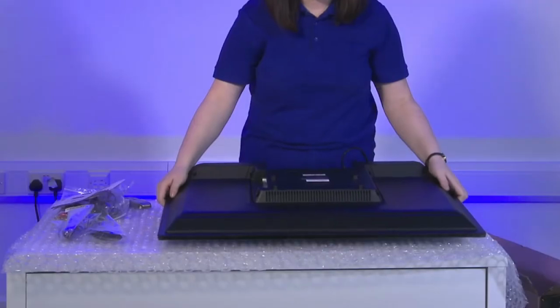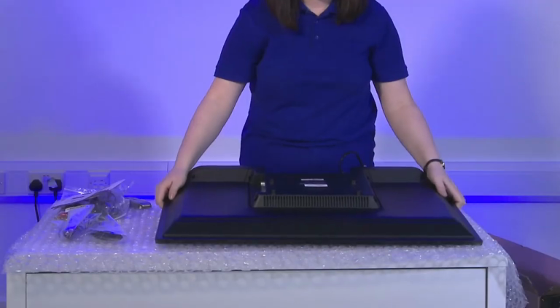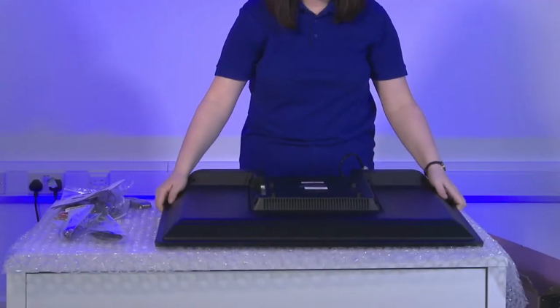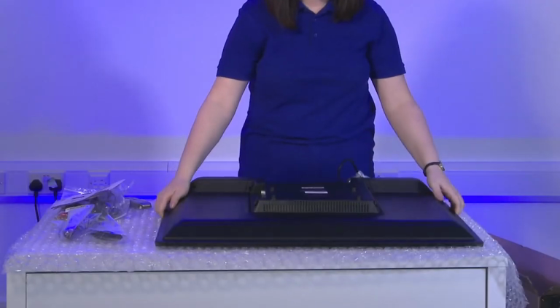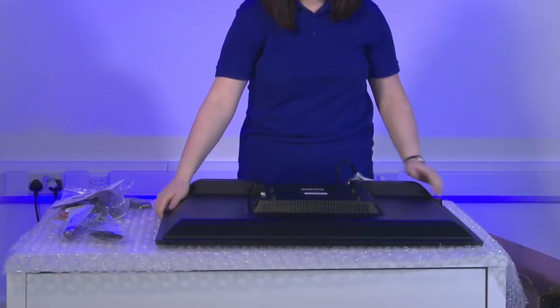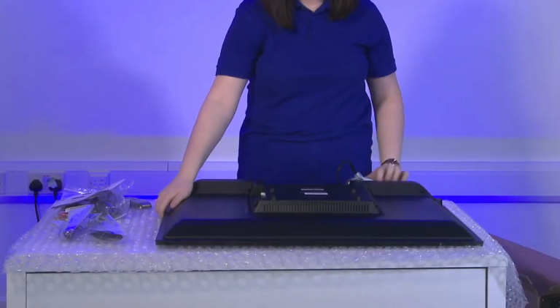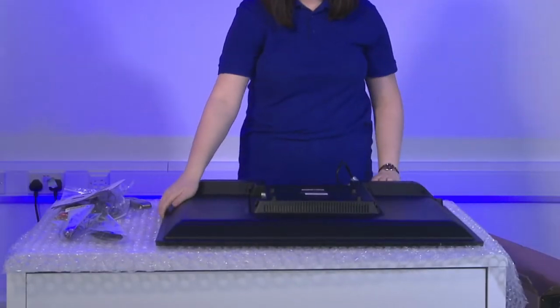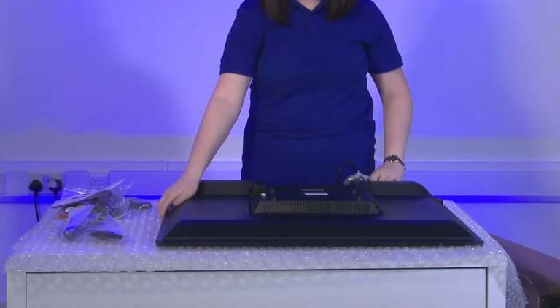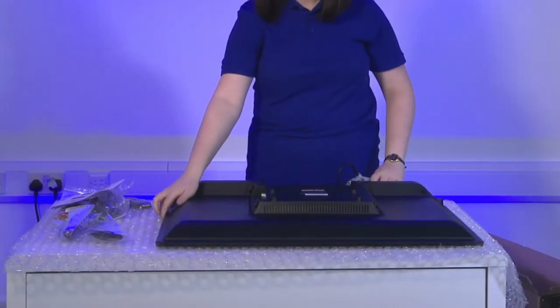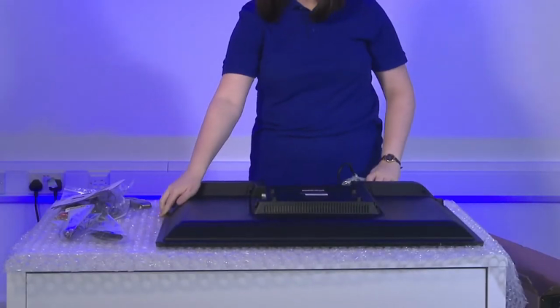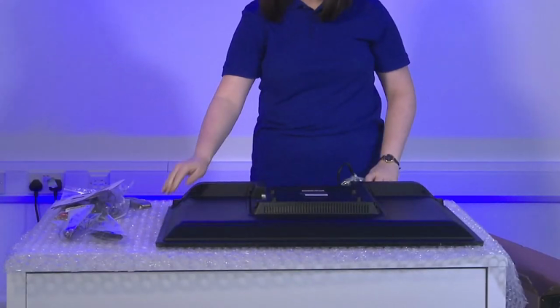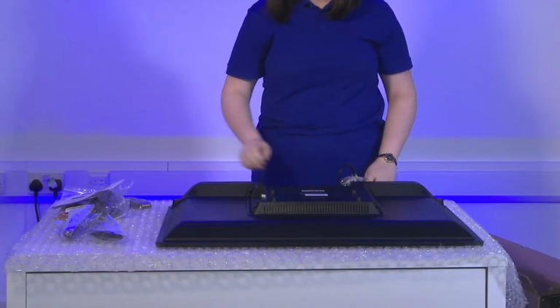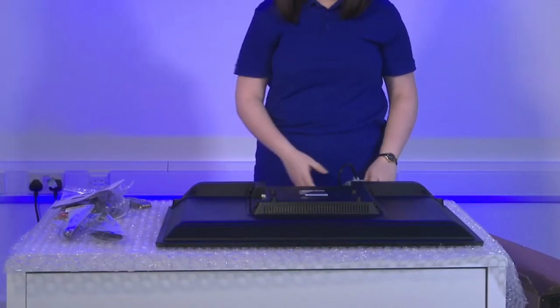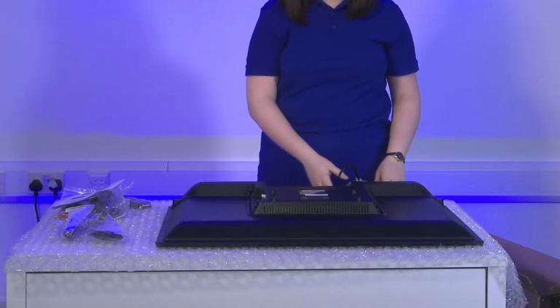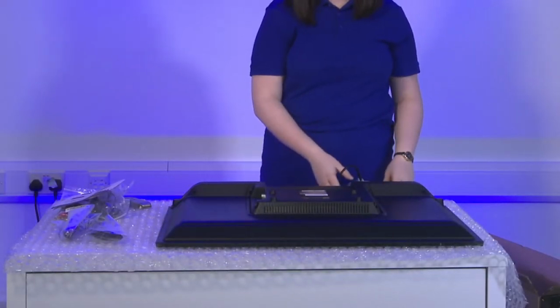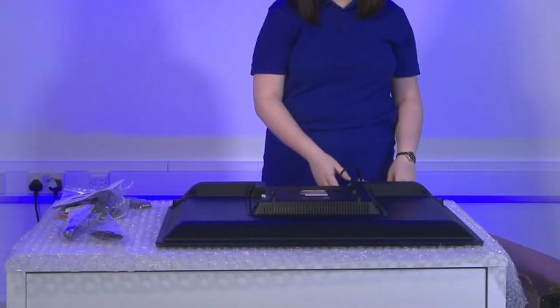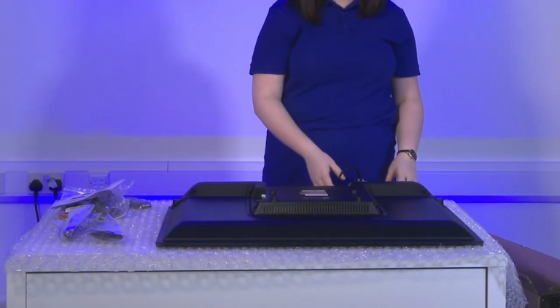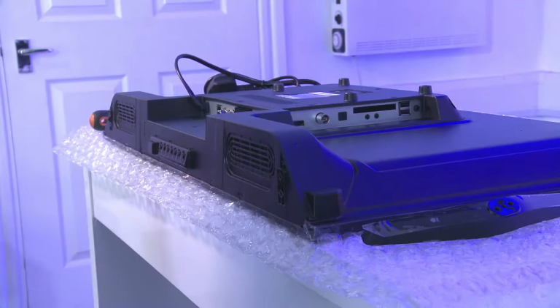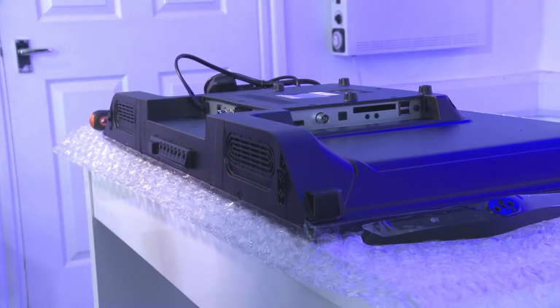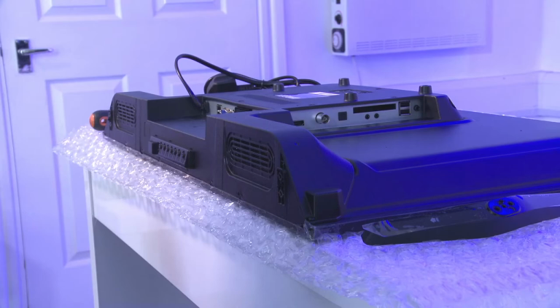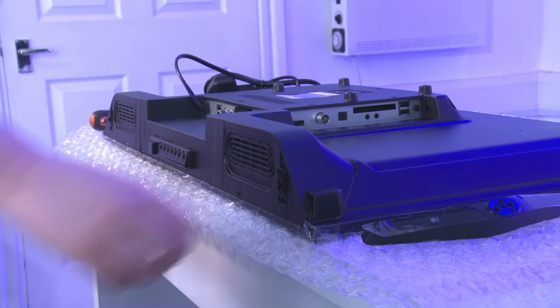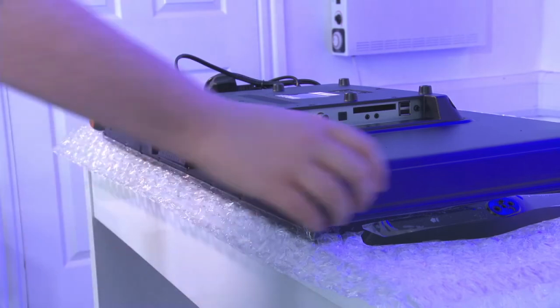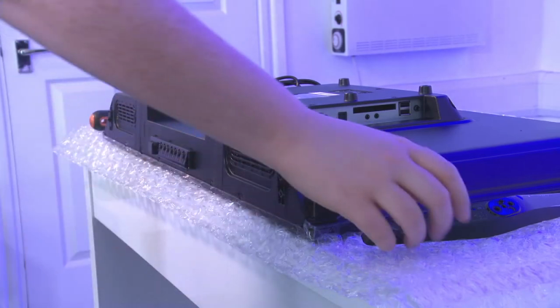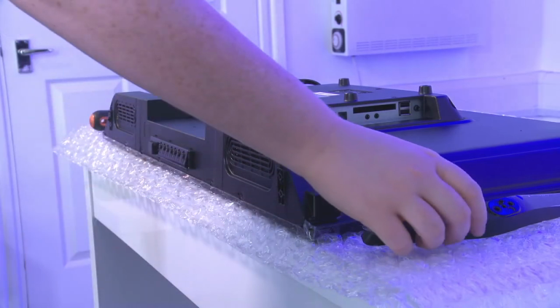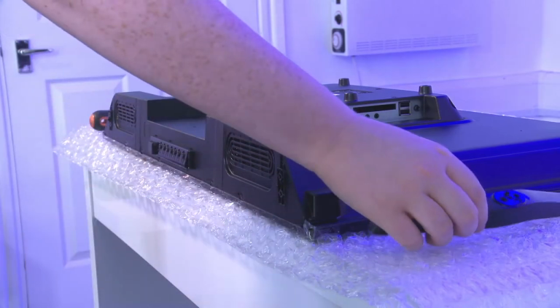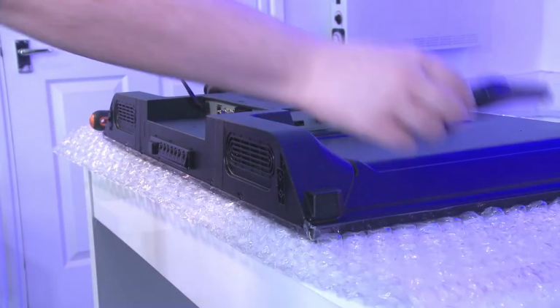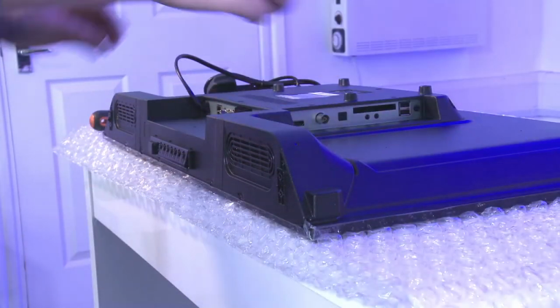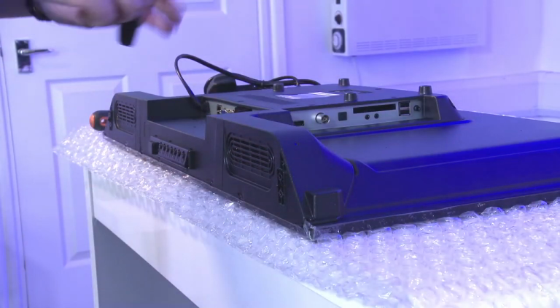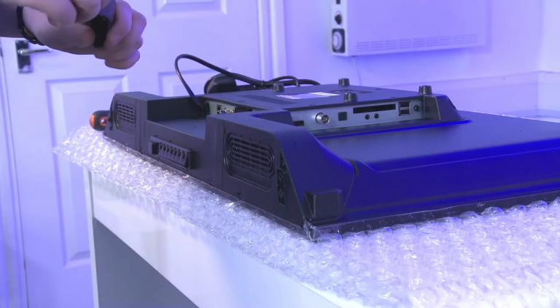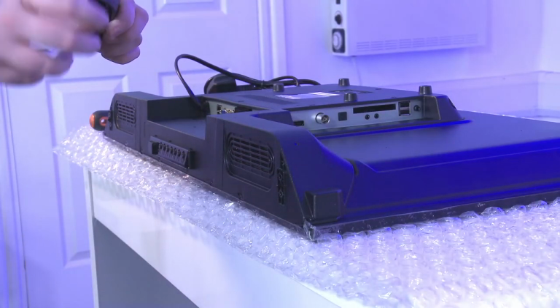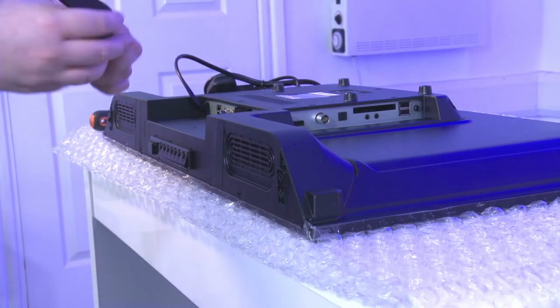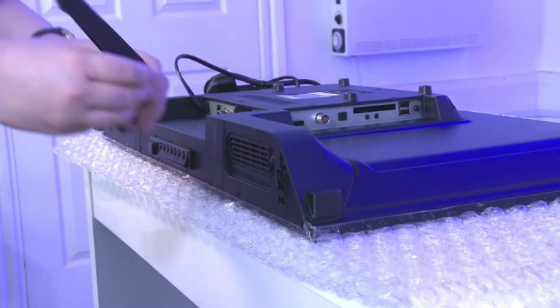You can now lay the unit screen side down in preparation to attach the stand or the feet to the bottom of the unit.